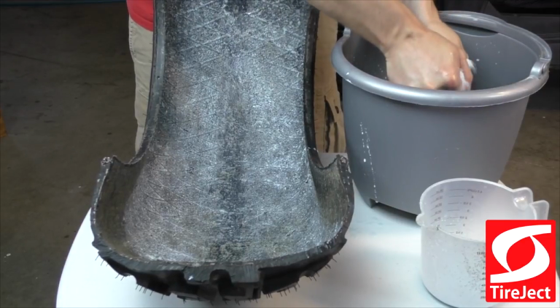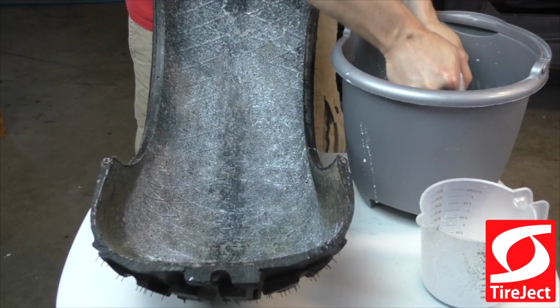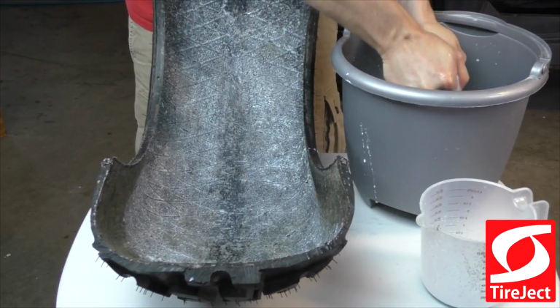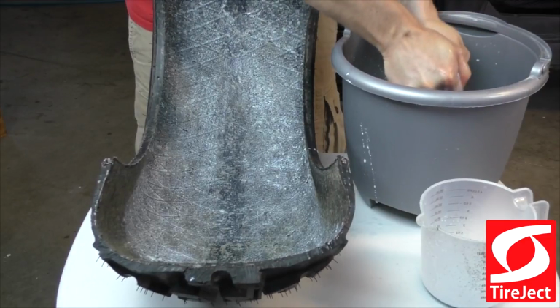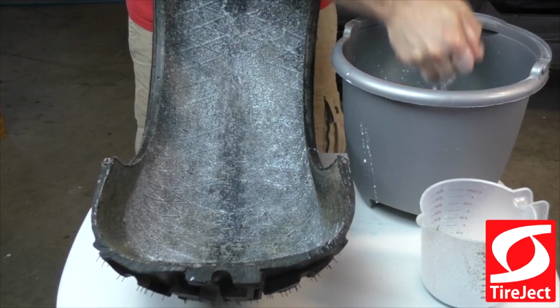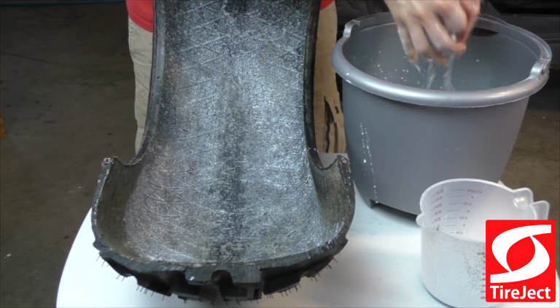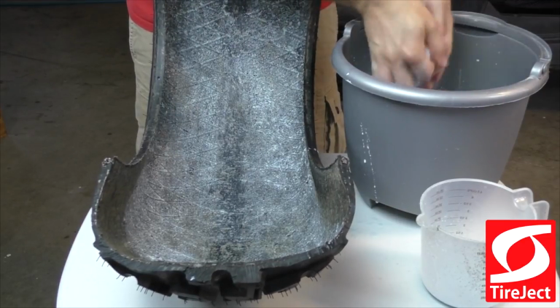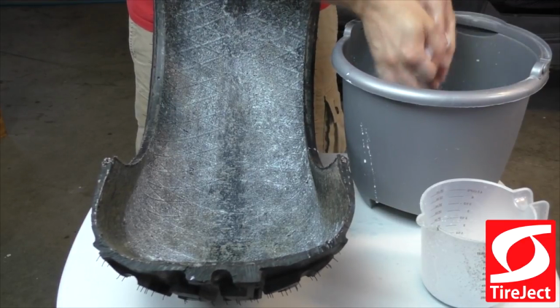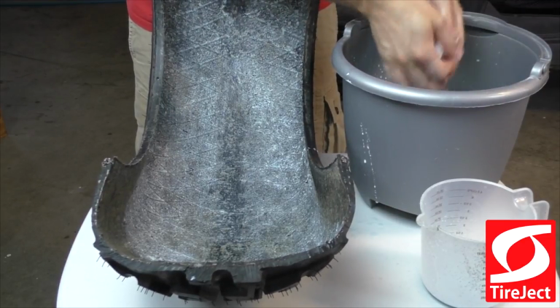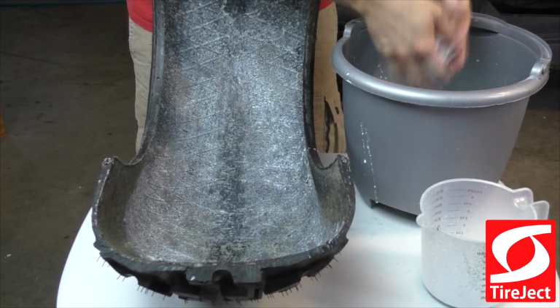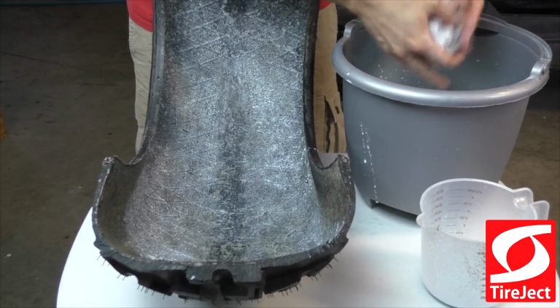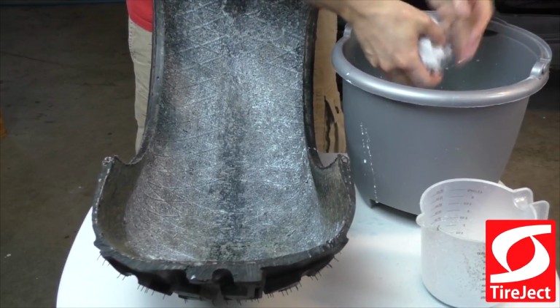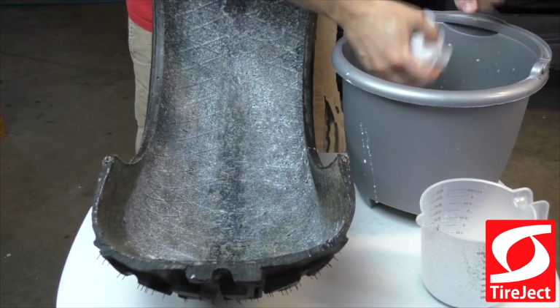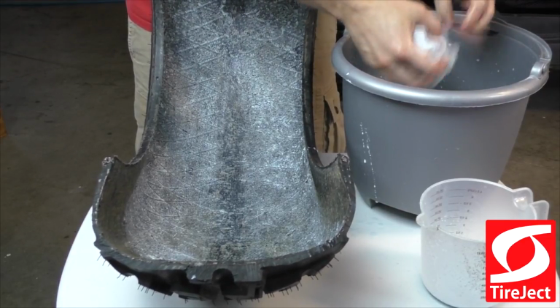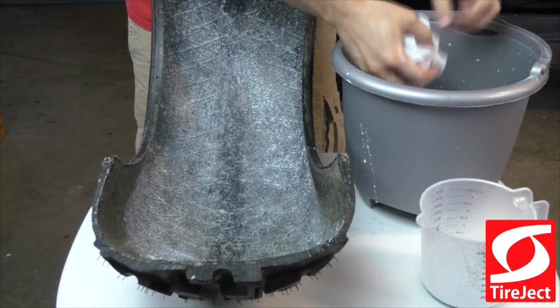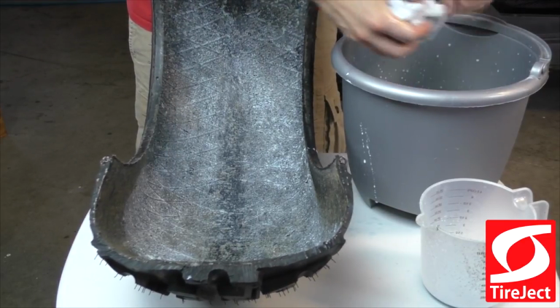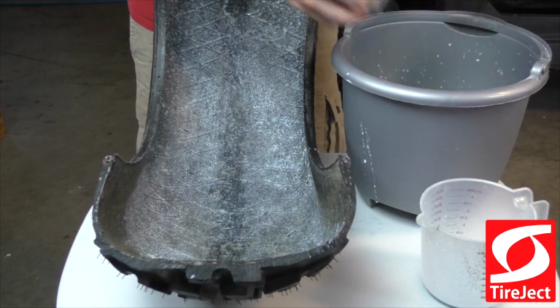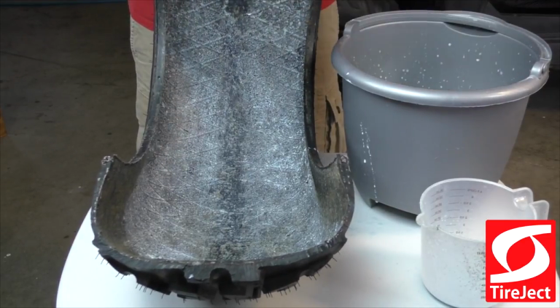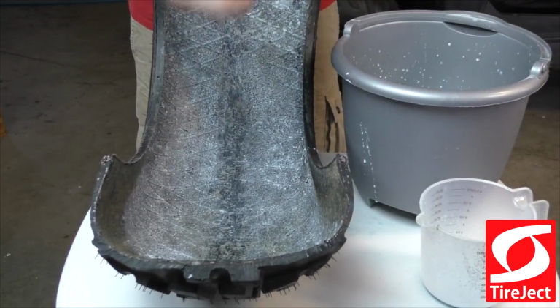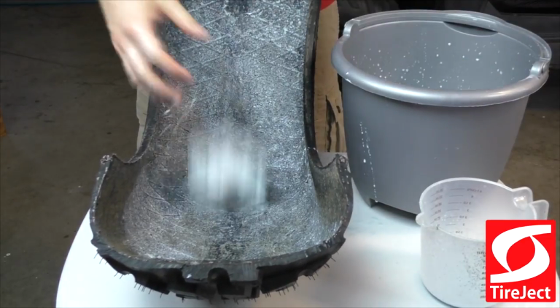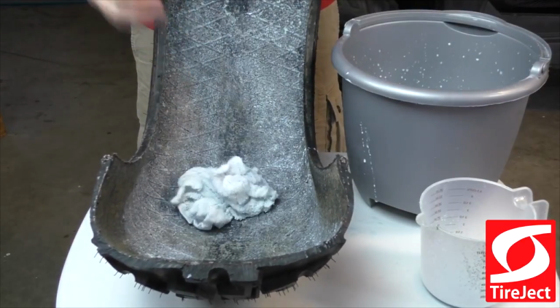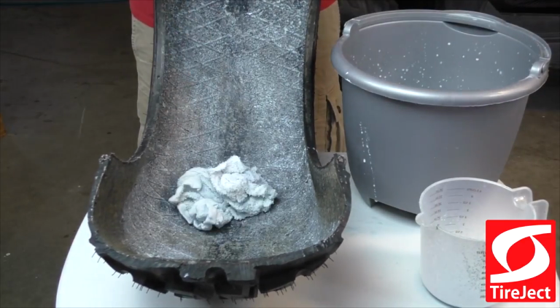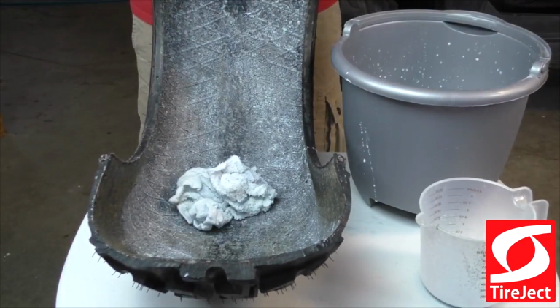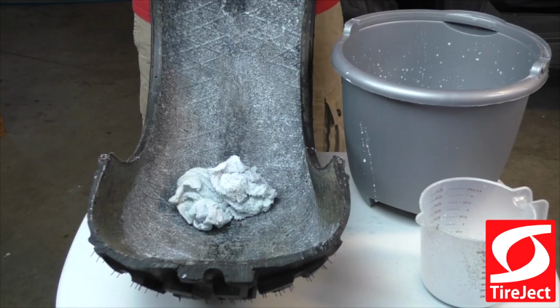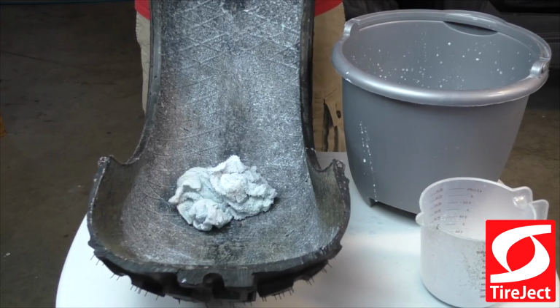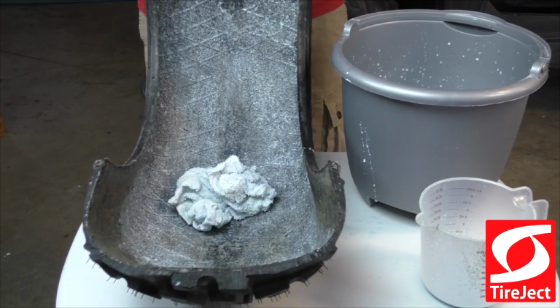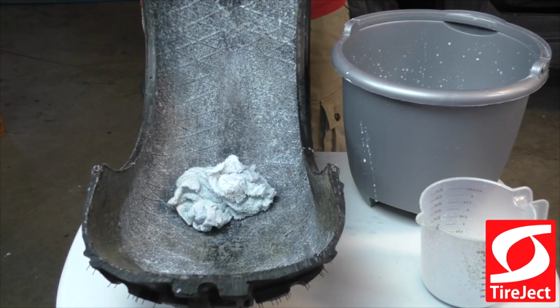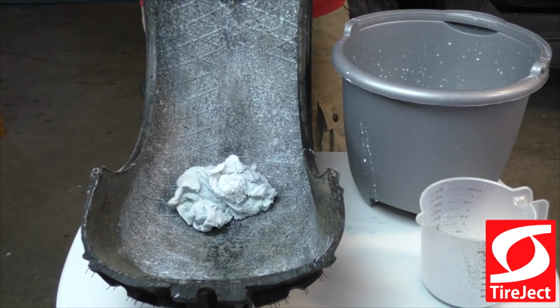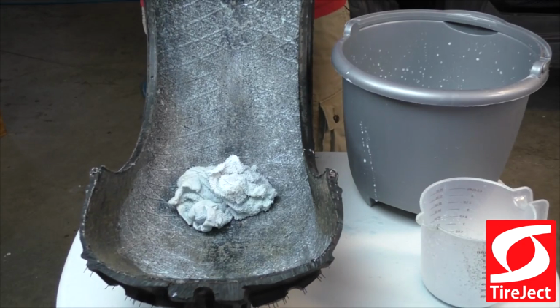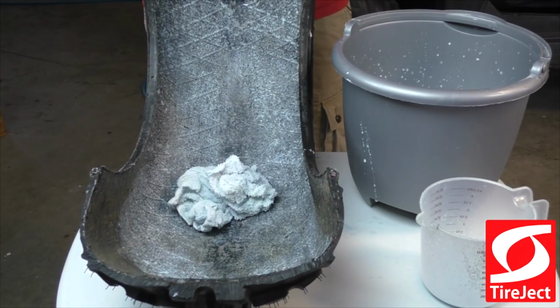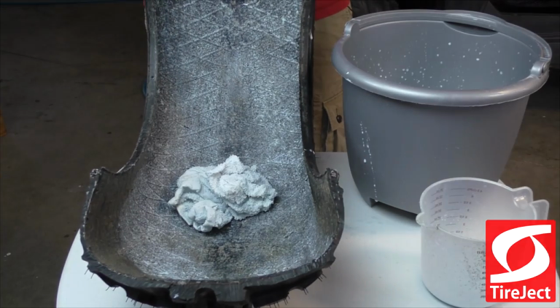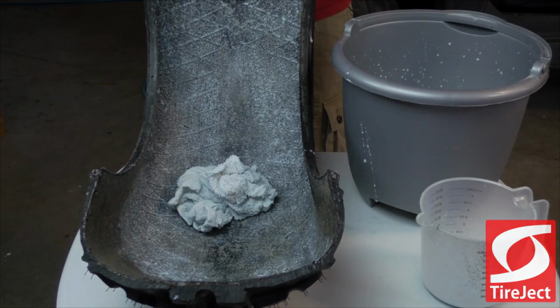That's it. Tire Jack is non-hazardous, non-toxic, non-corrosive, and easy to clean up.